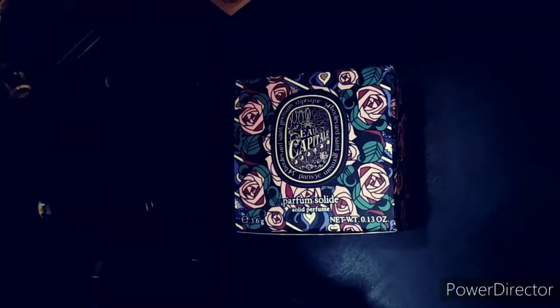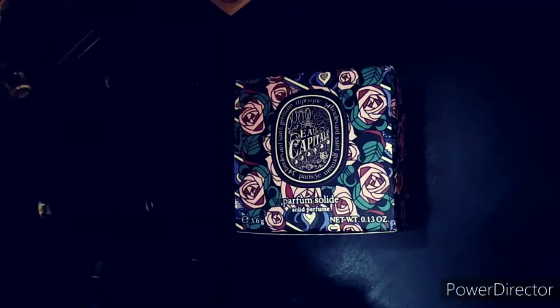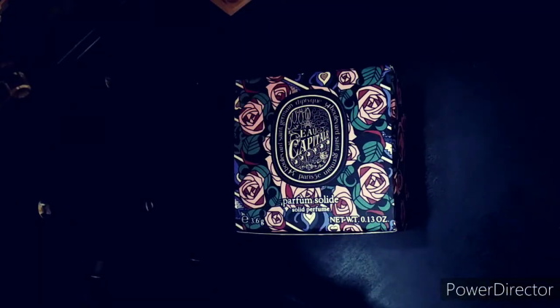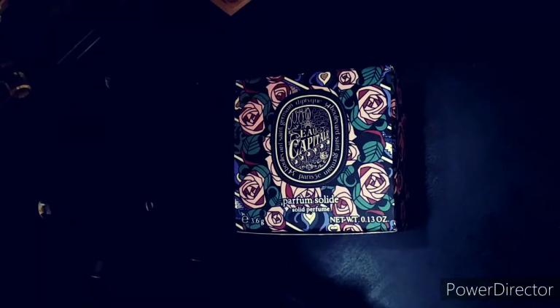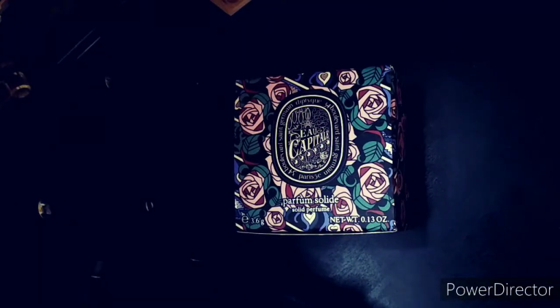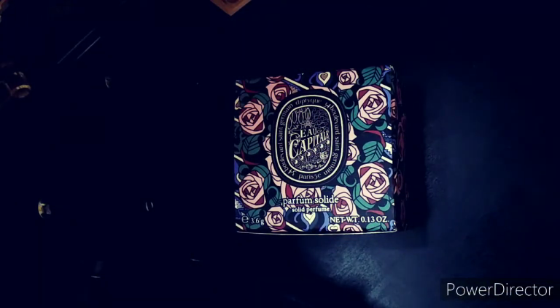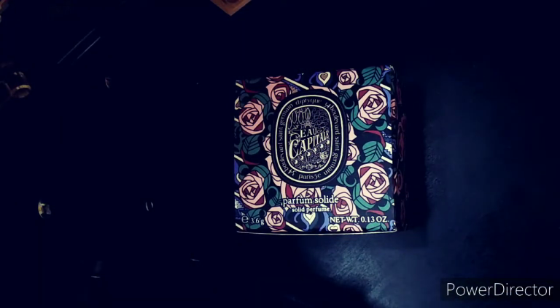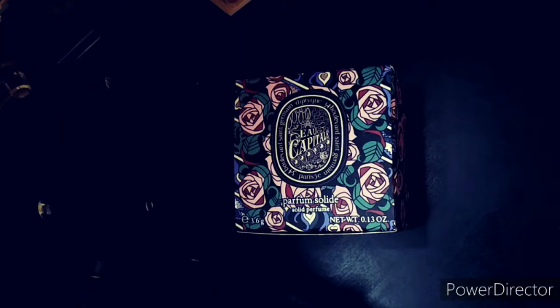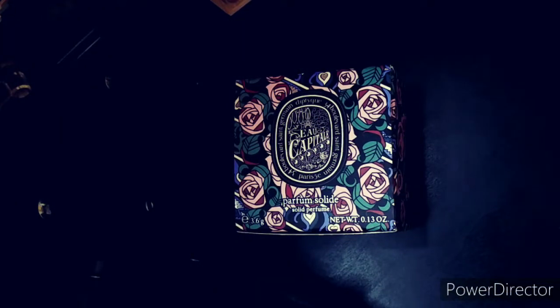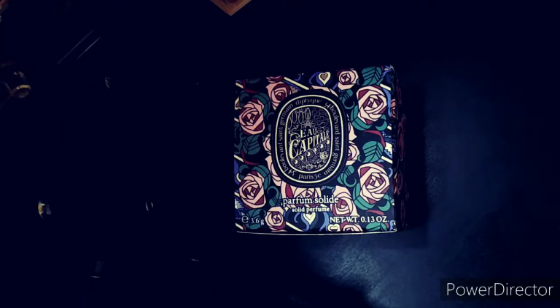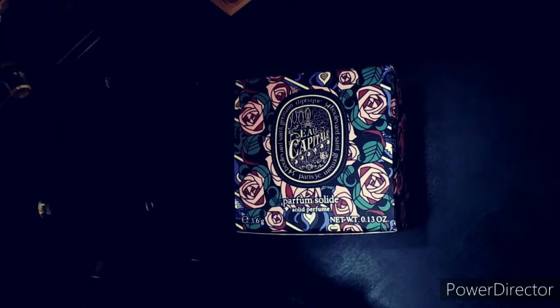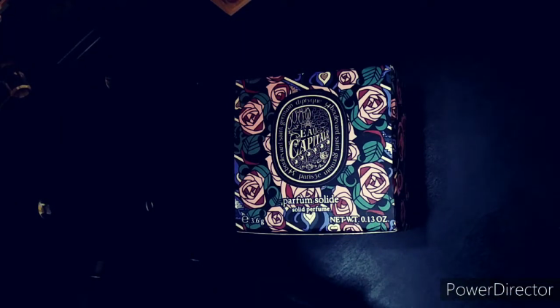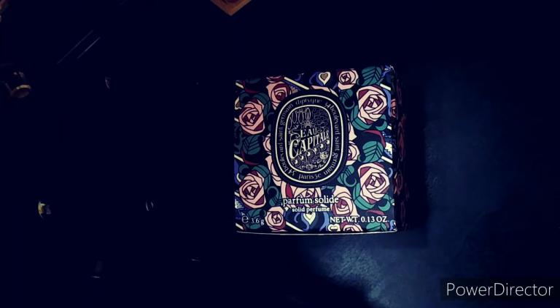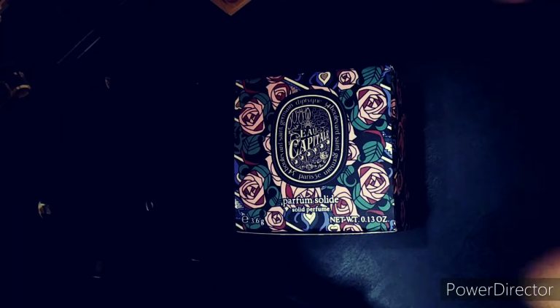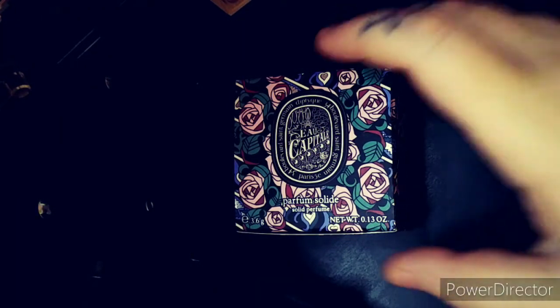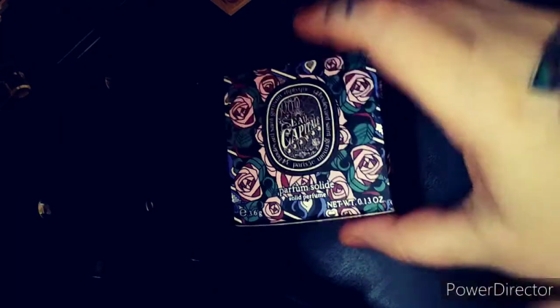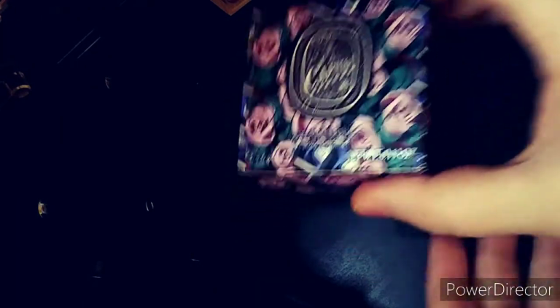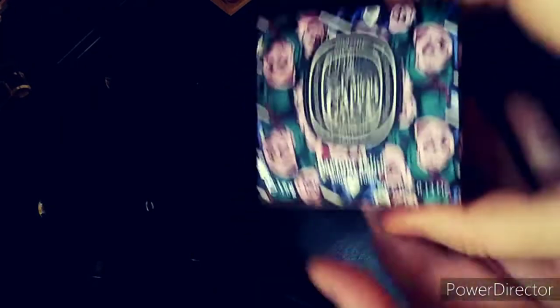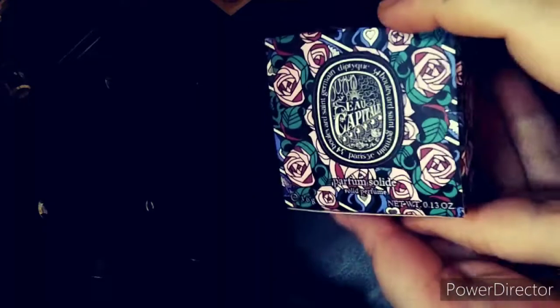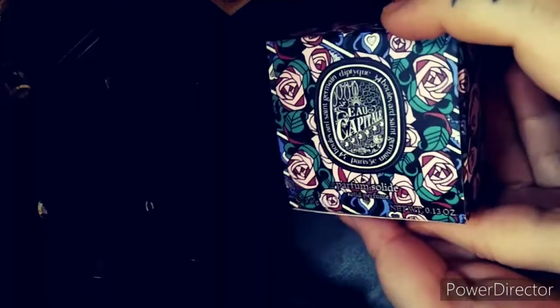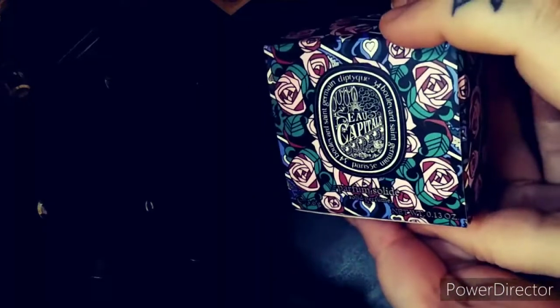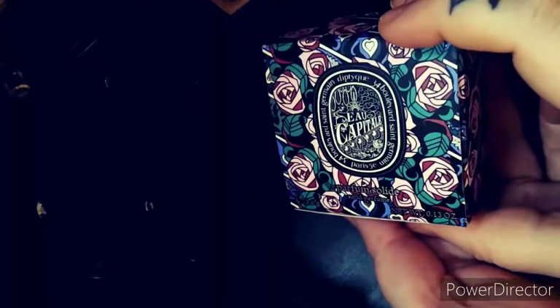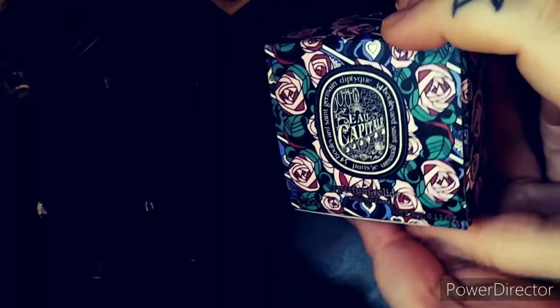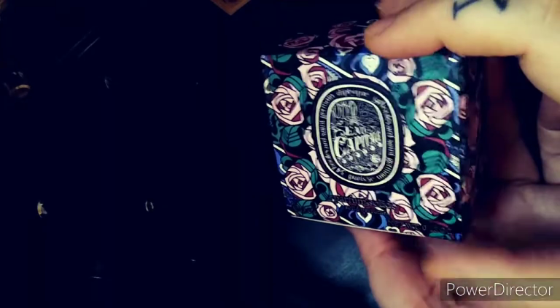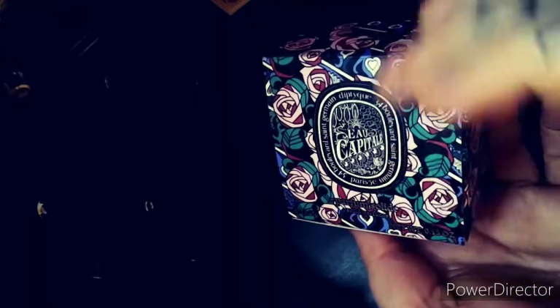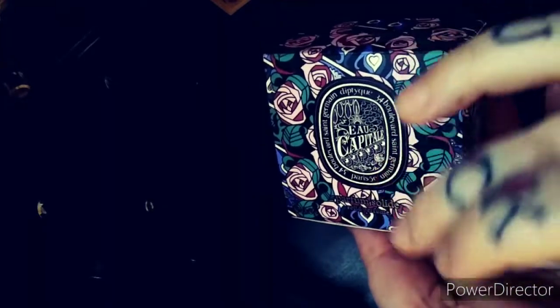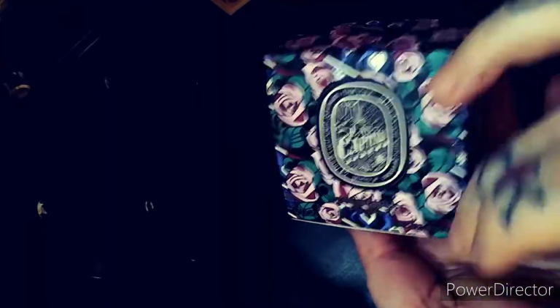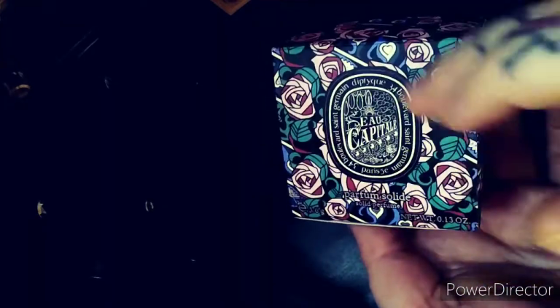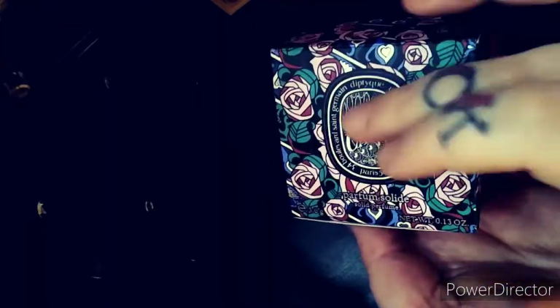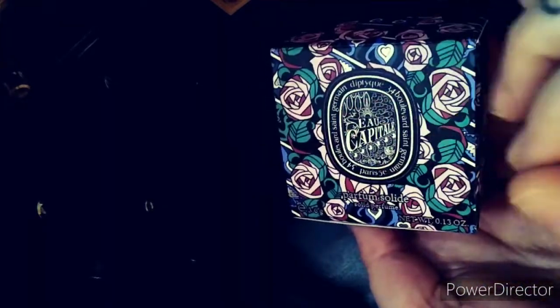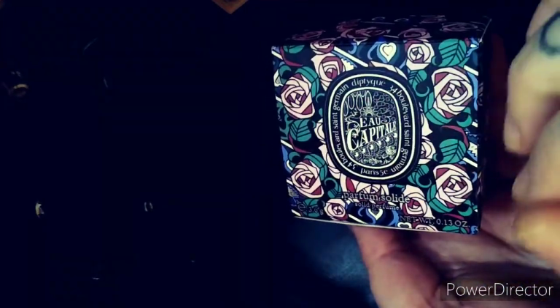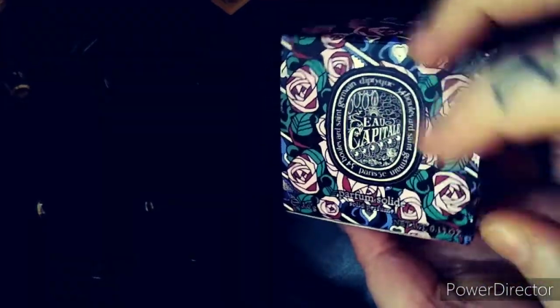I'm Holly Golightly with Perfumed Vegas. Welcome back to my channel. Today I'm doing a review for you from Diptyque's newest fragrance, Eau Capital.